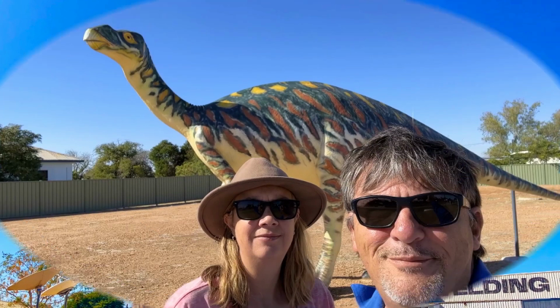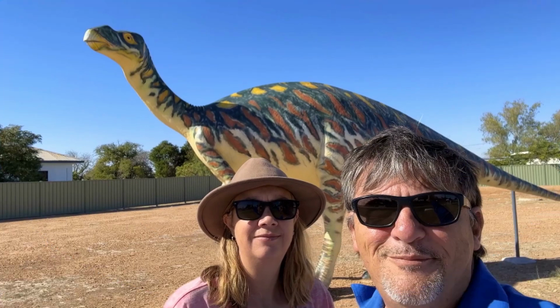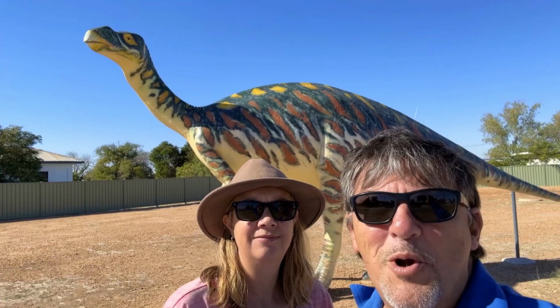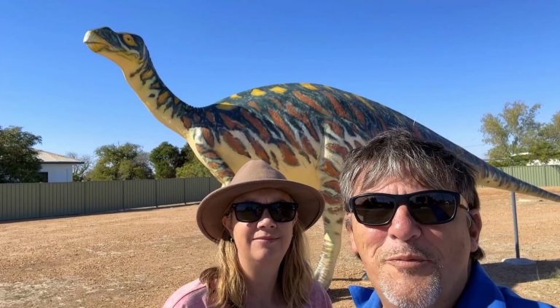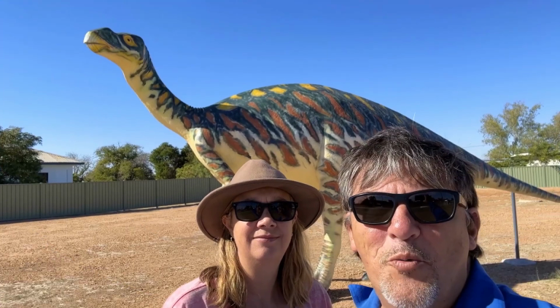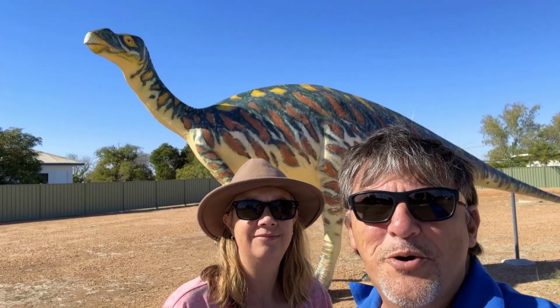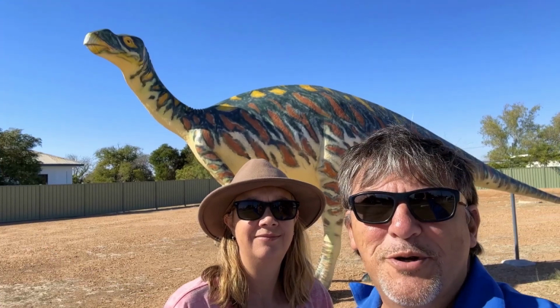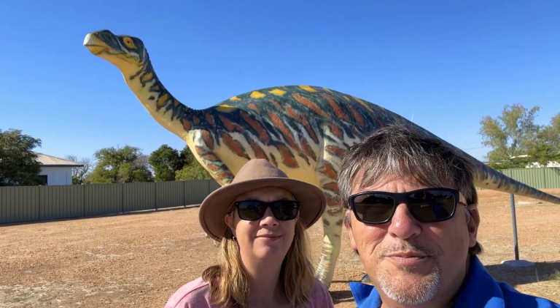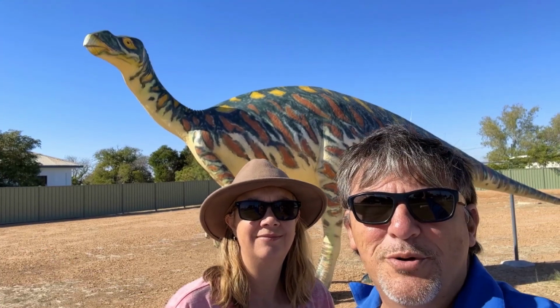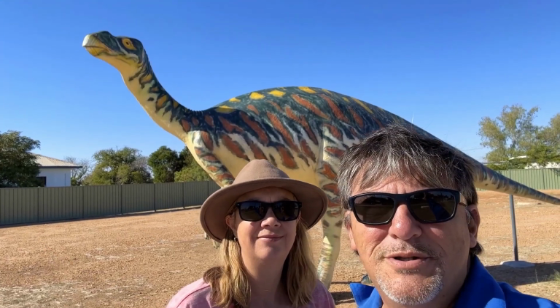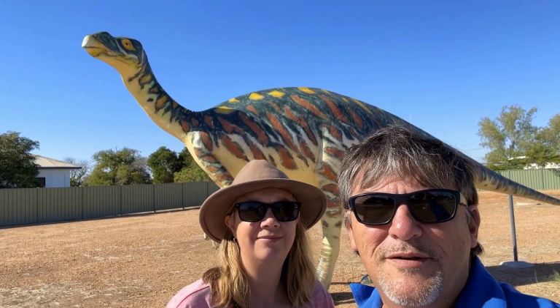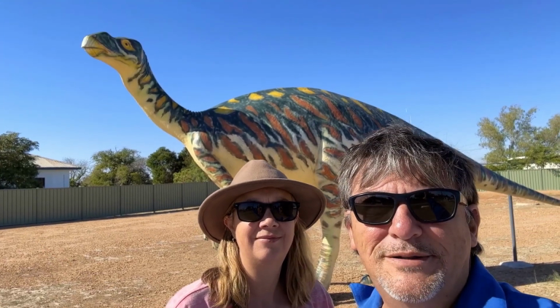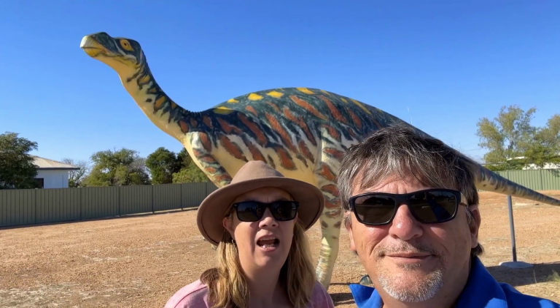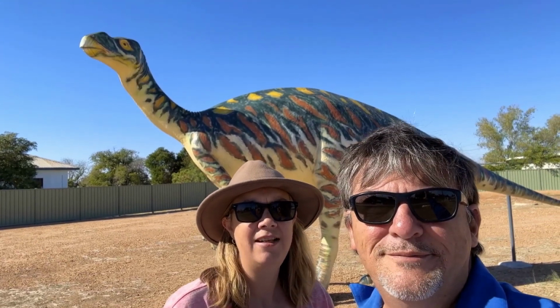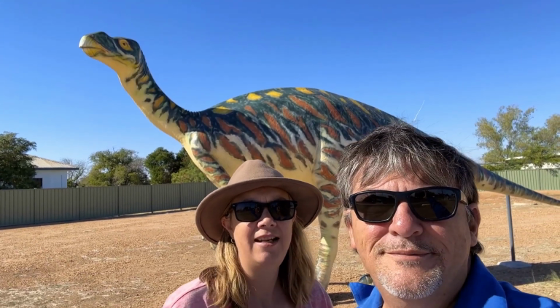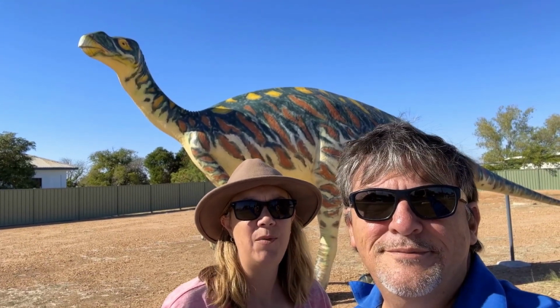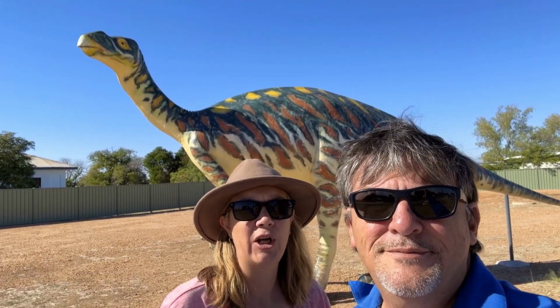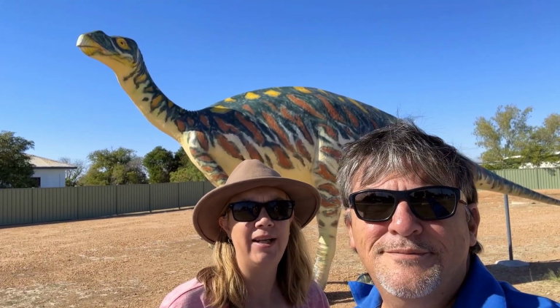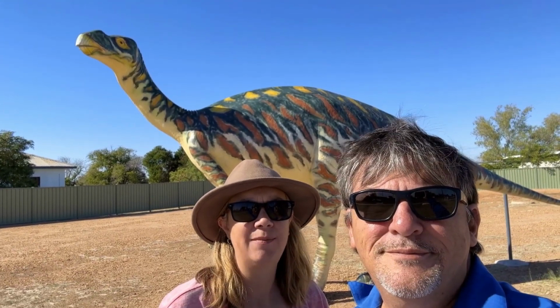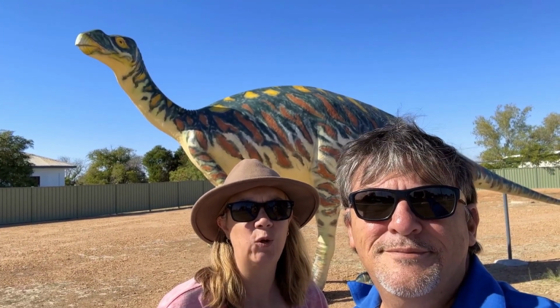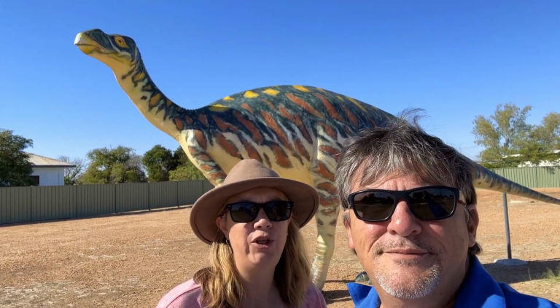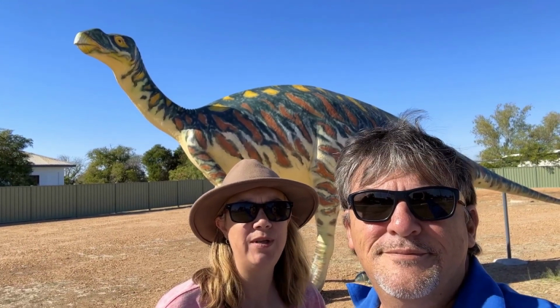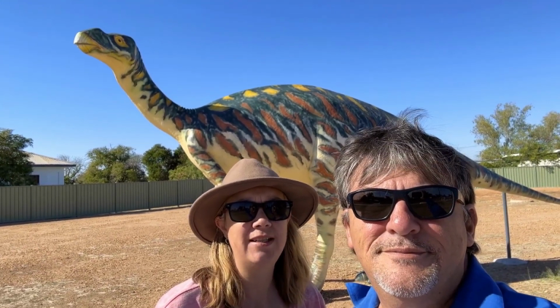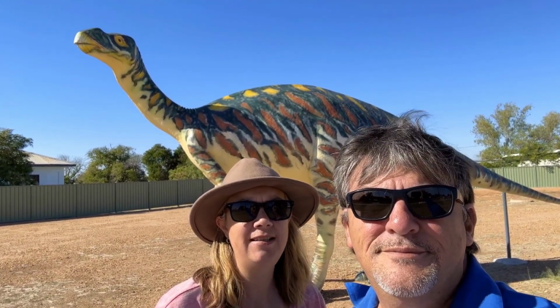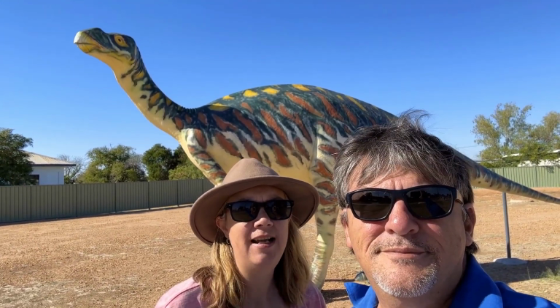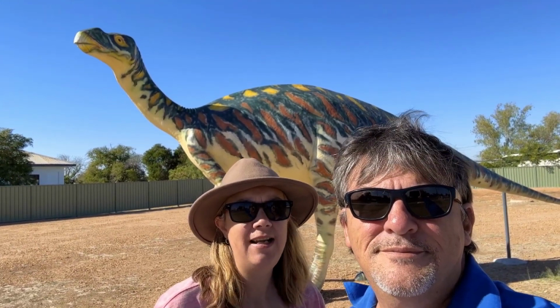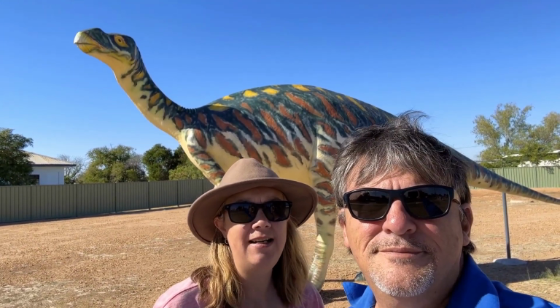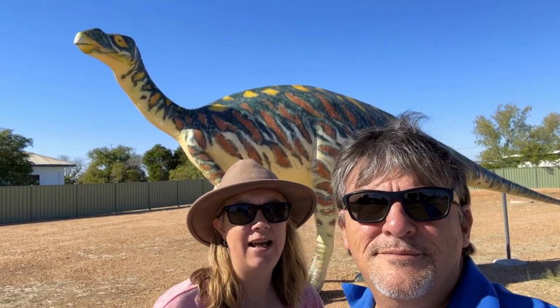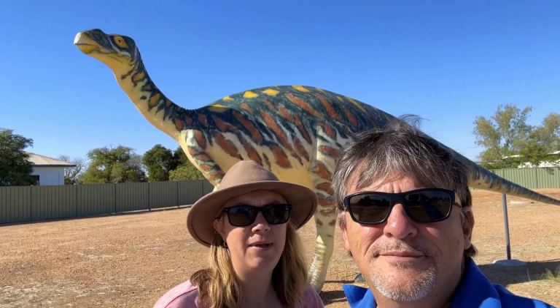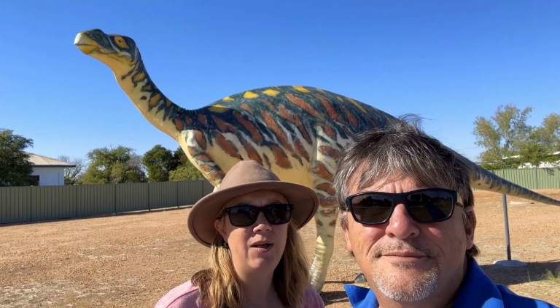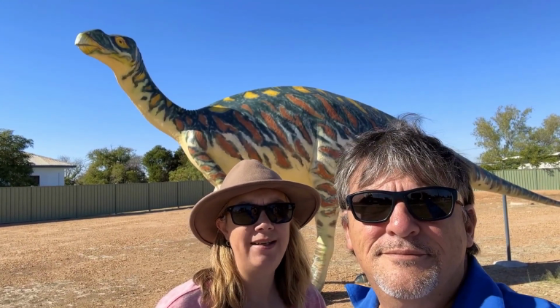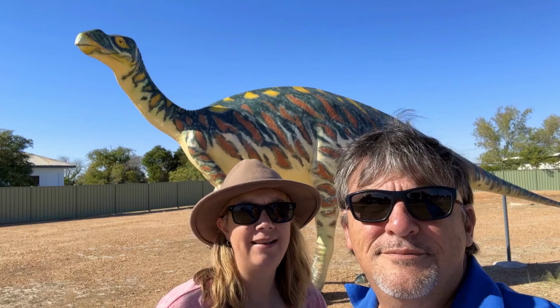Welcome to Wander, Explore, Discover. Today we're going to explore Hughenden in outback Queensland.